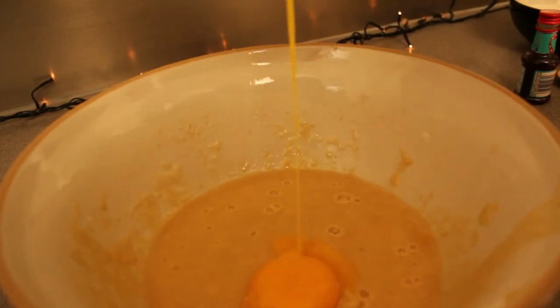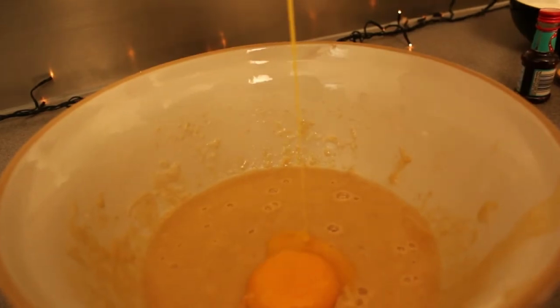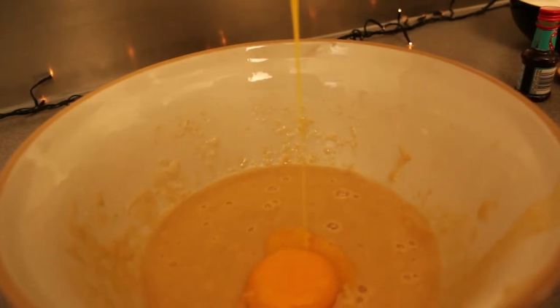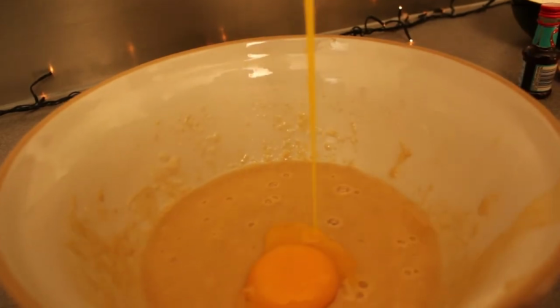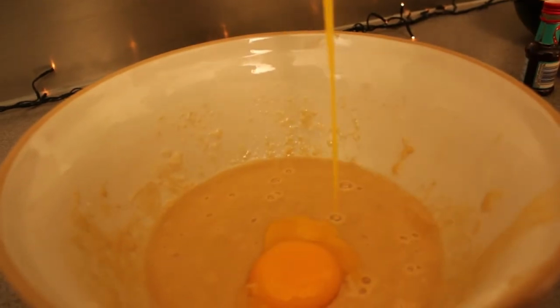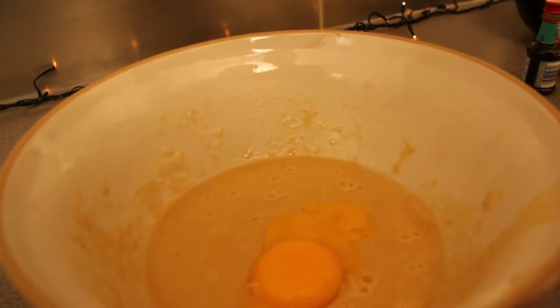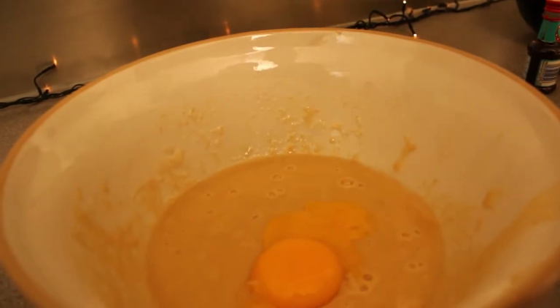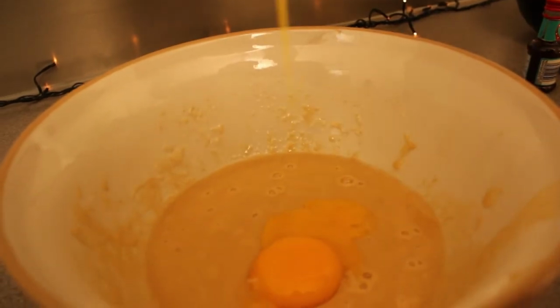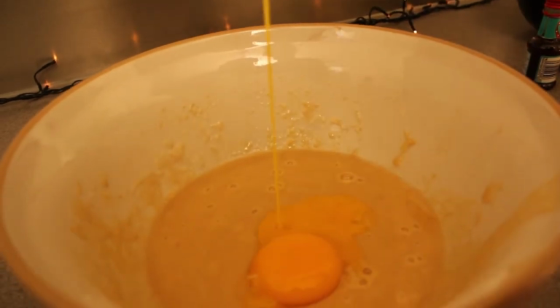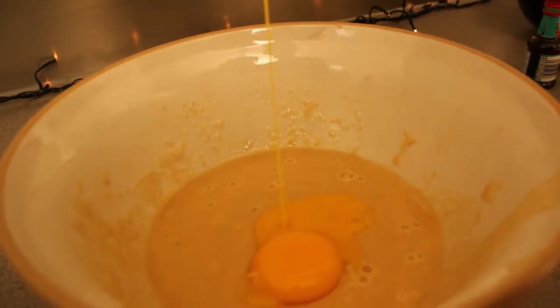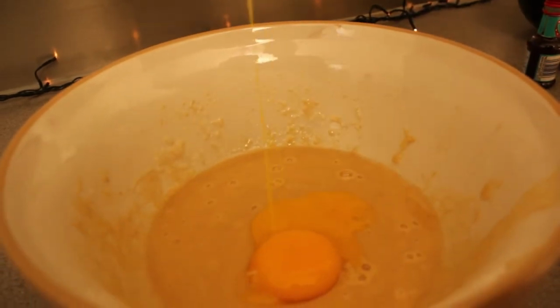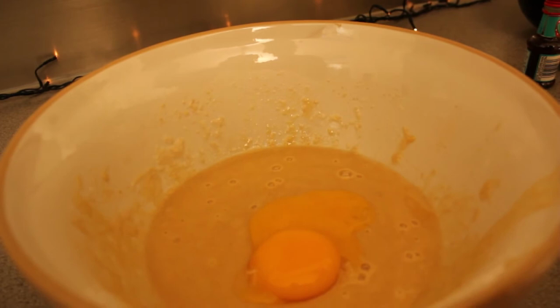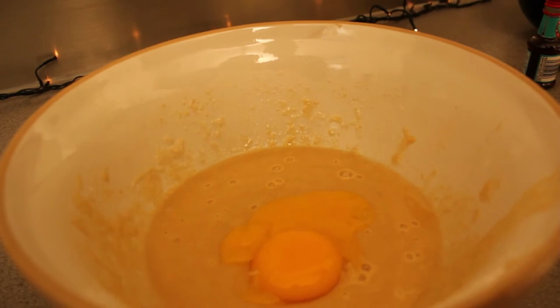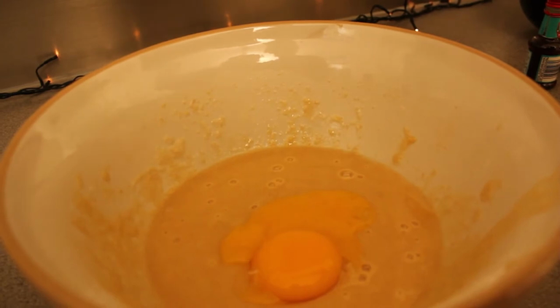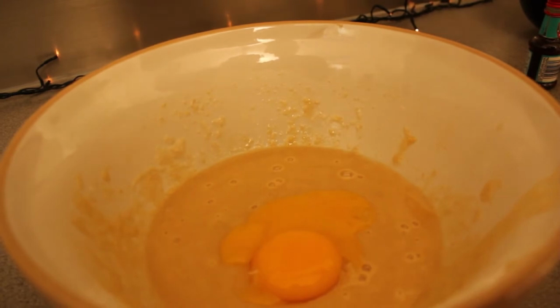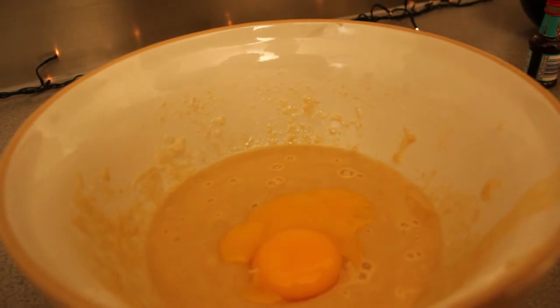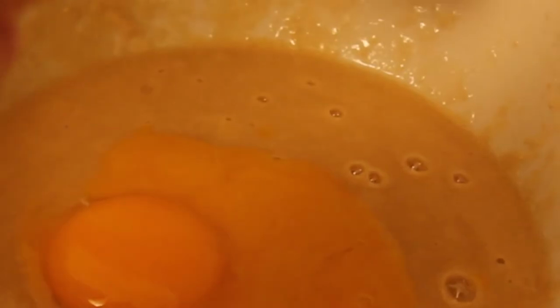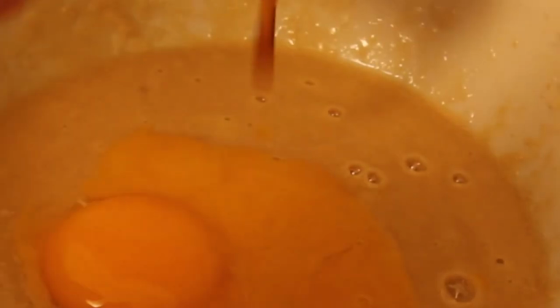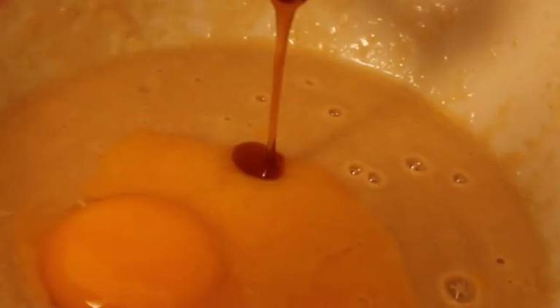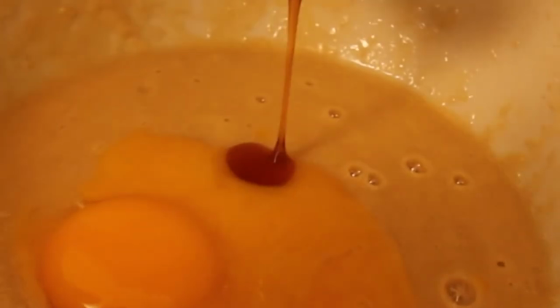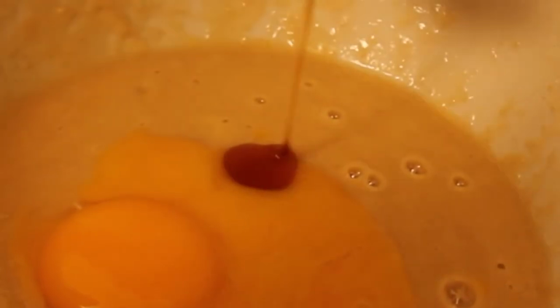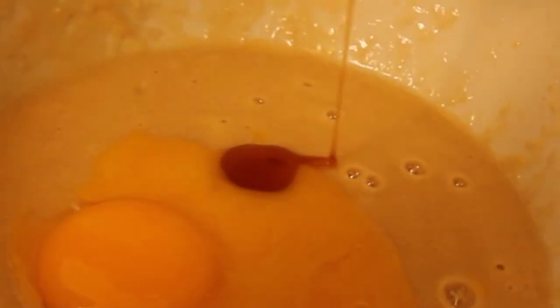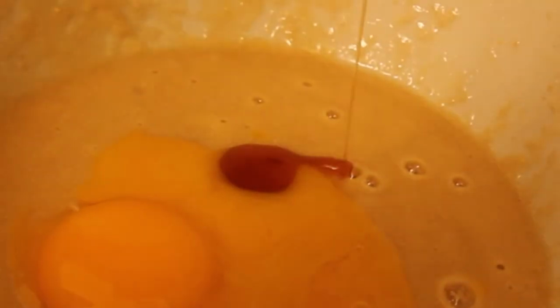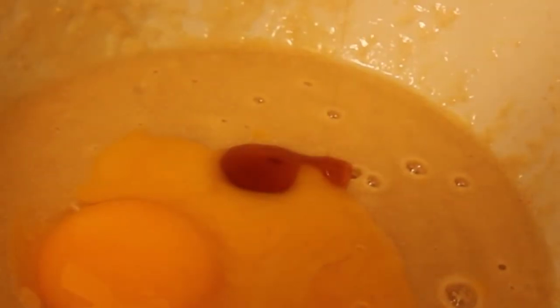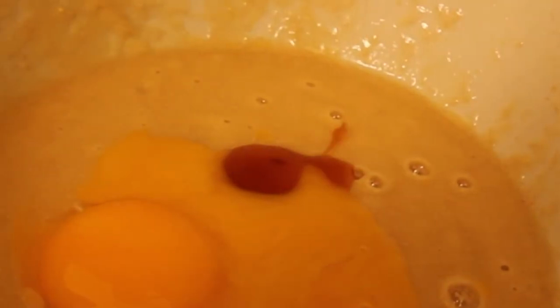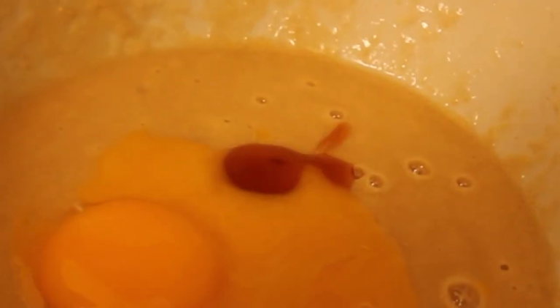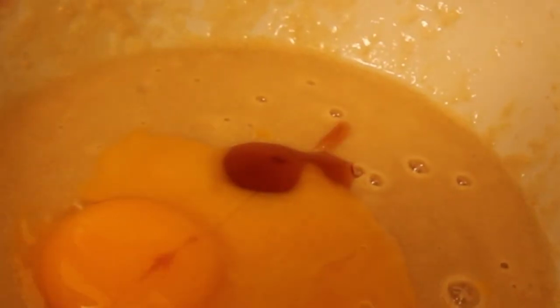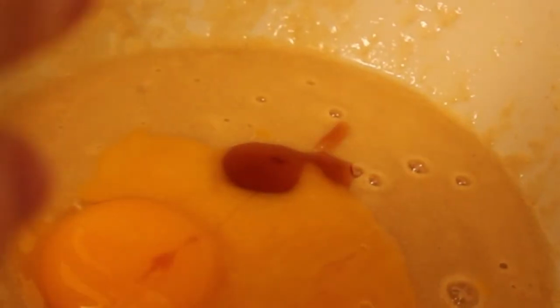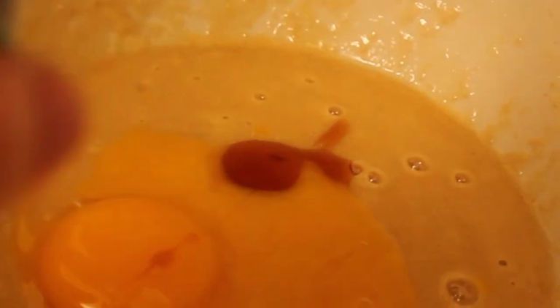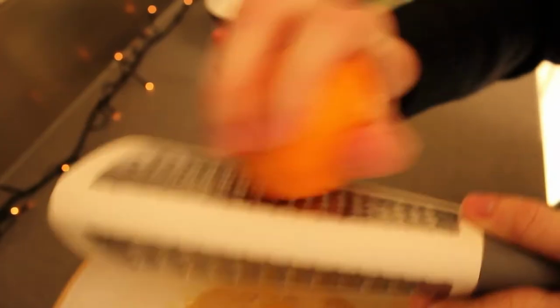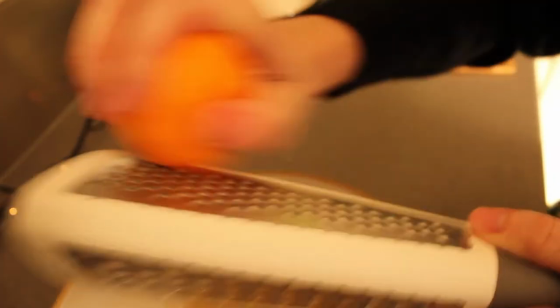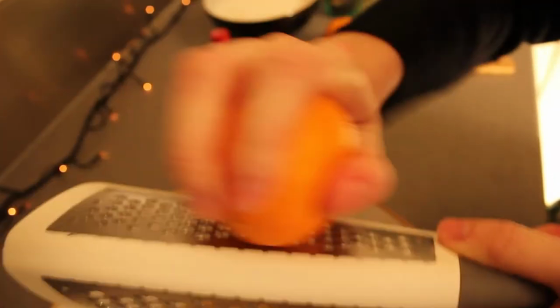Add the yolks of the remaining two eggs, one cap of vanilla essence and the zest of two grated clementines.